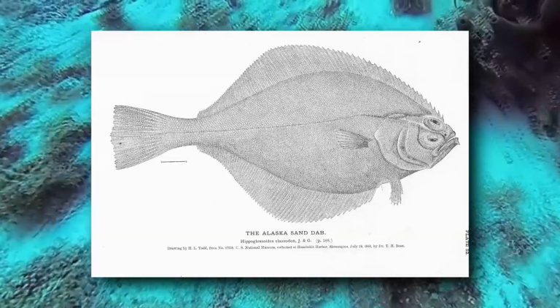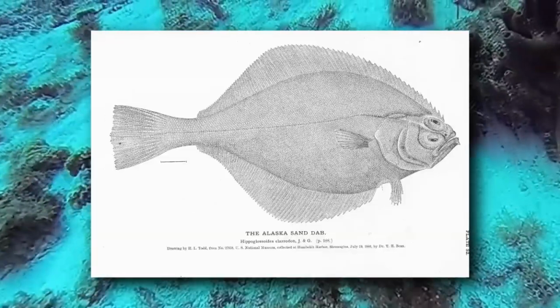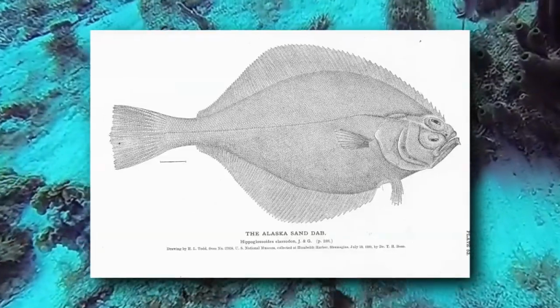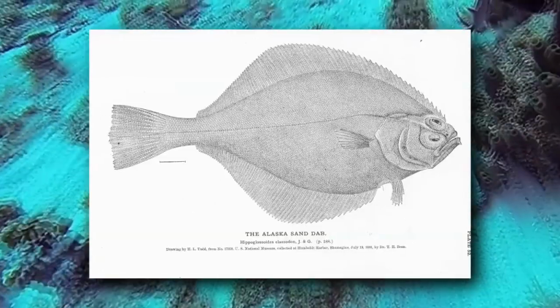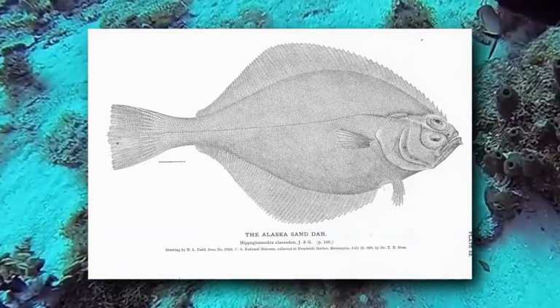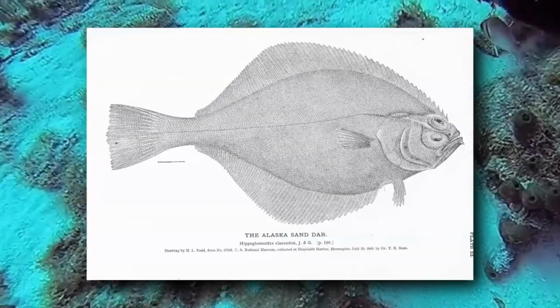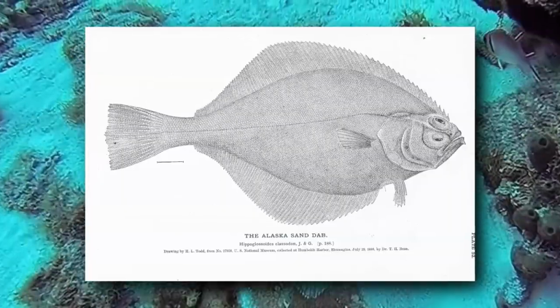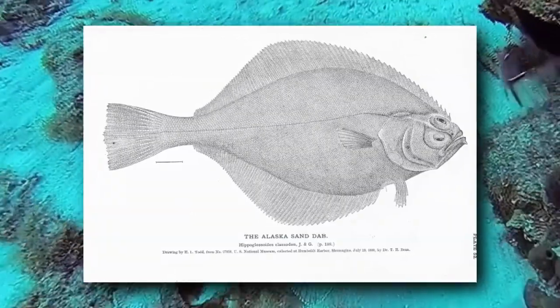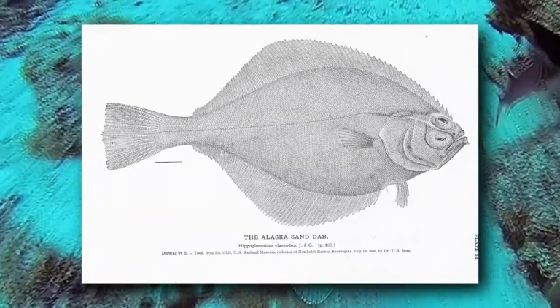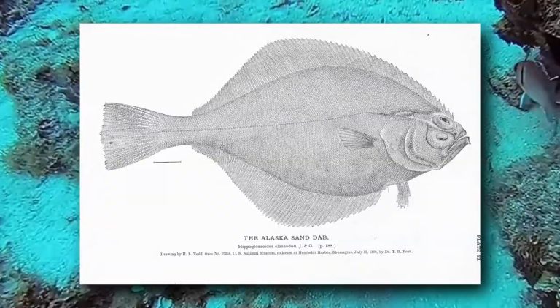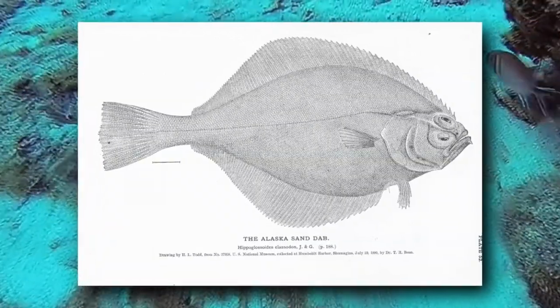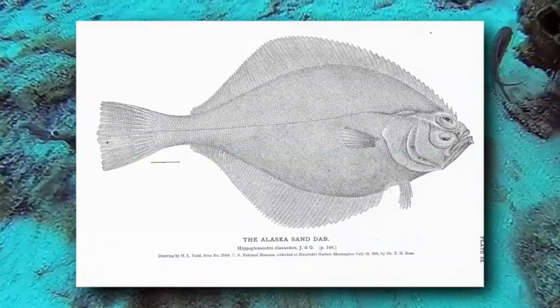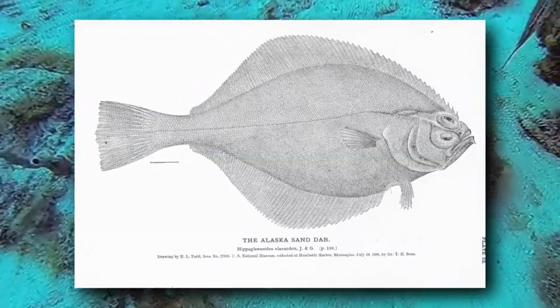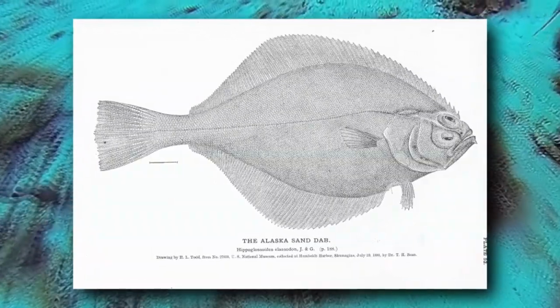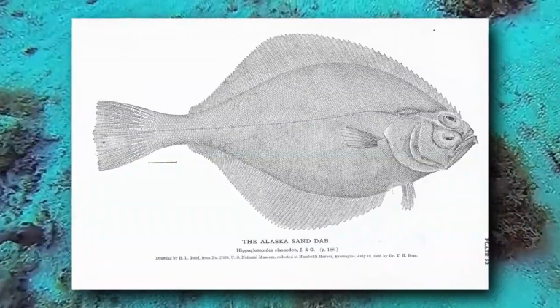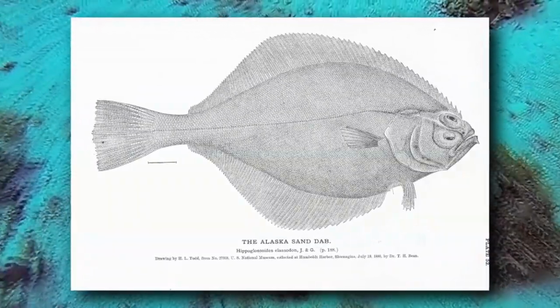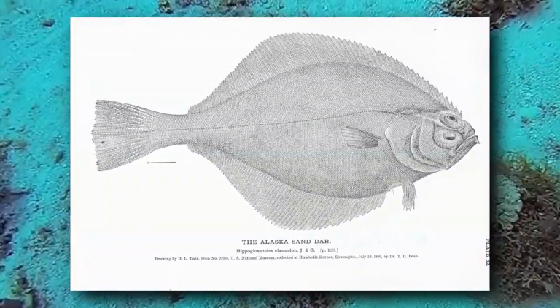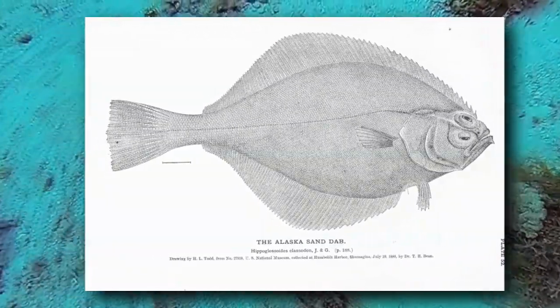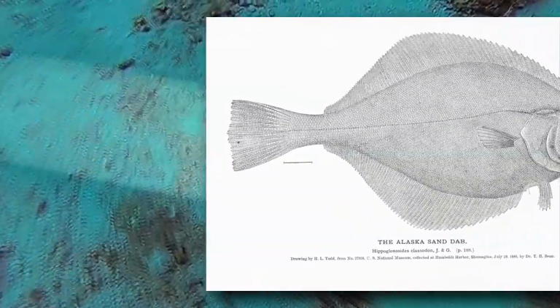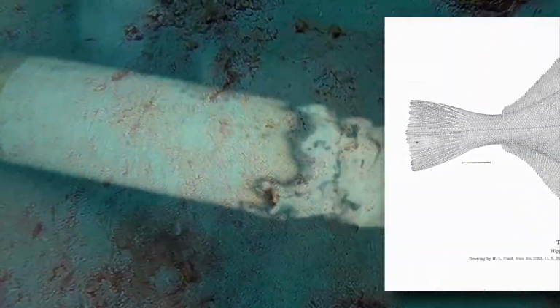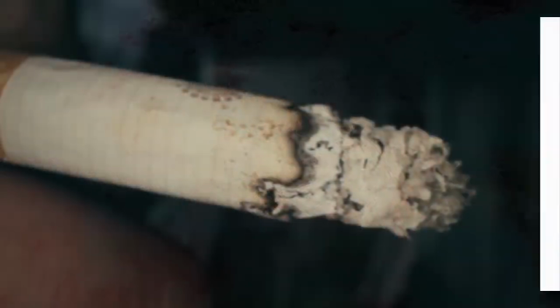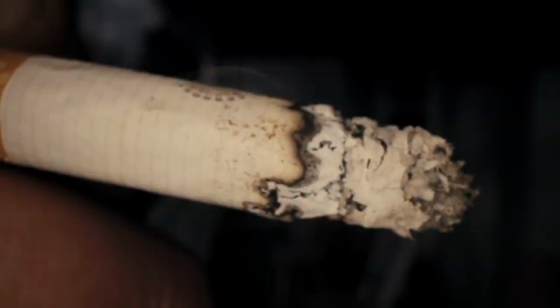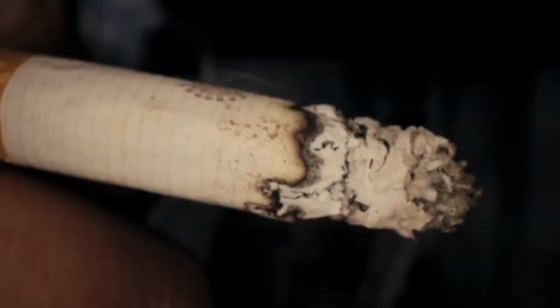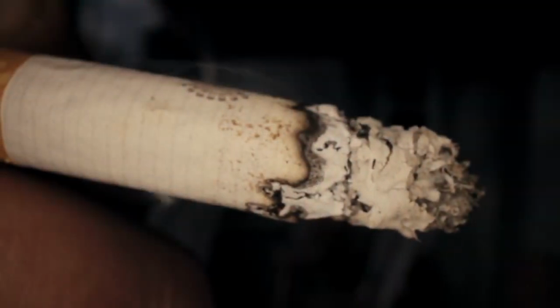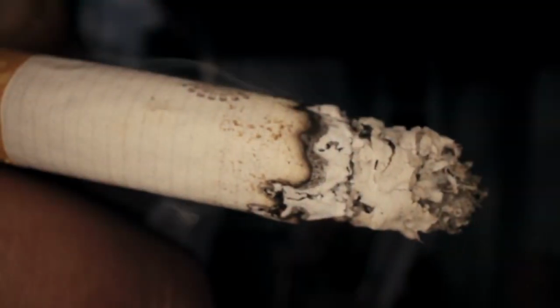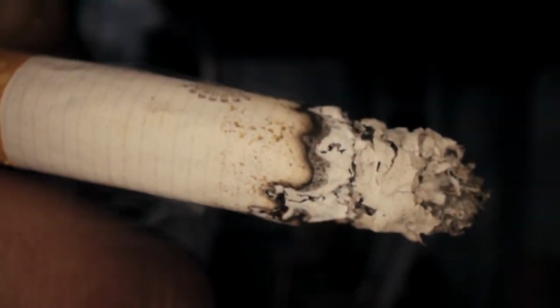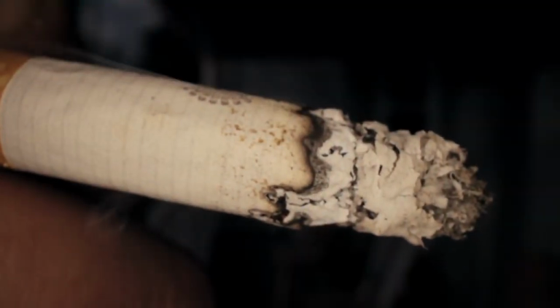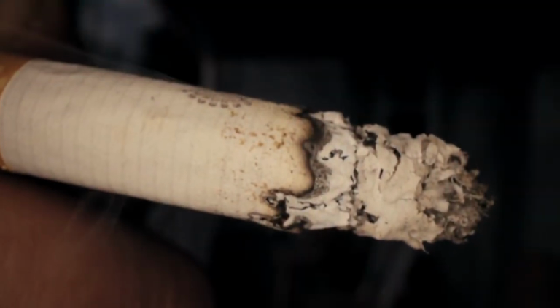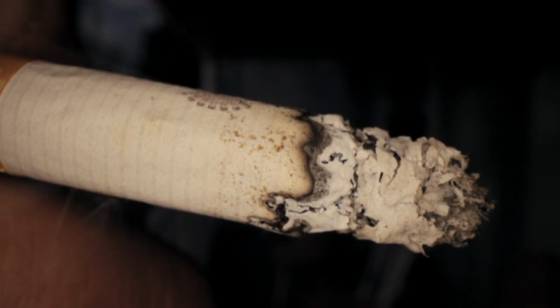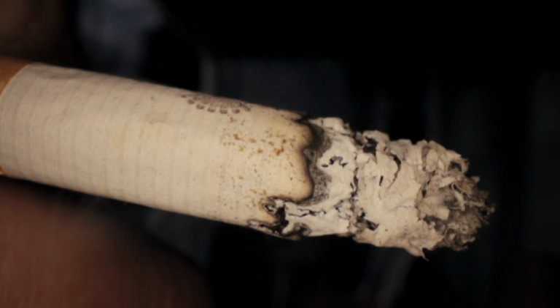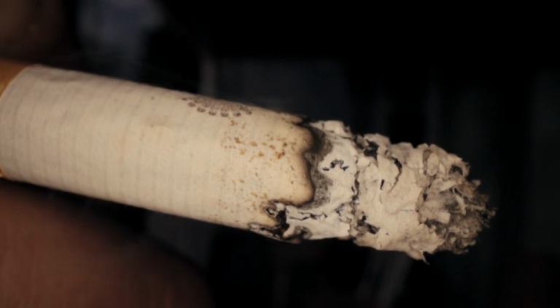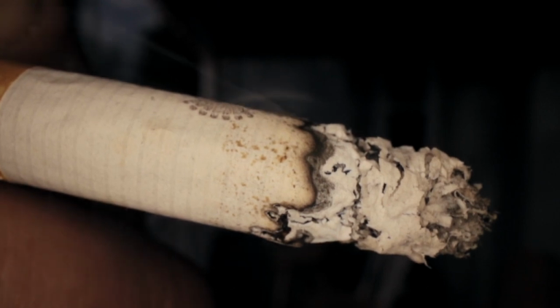The flathead sole, another type of flatfish, is also known as the cigarette sole, or simply cigarette paper.